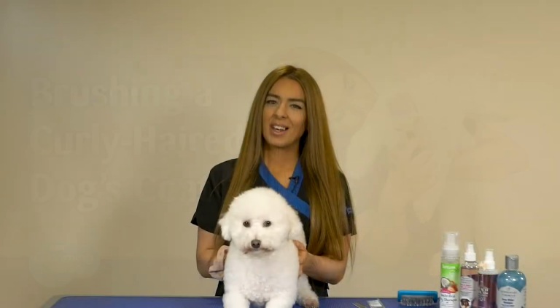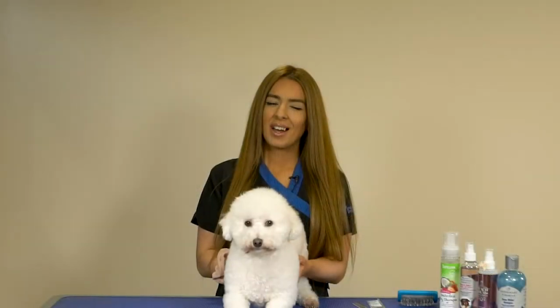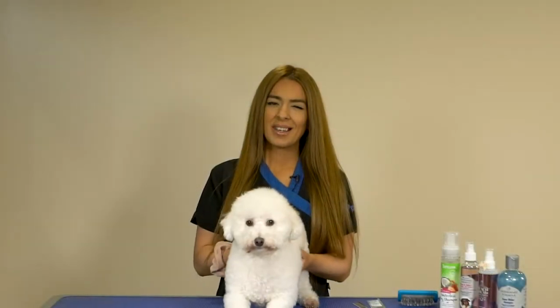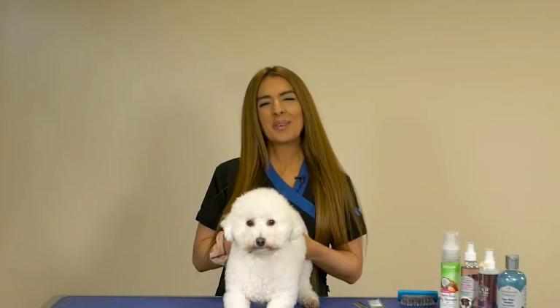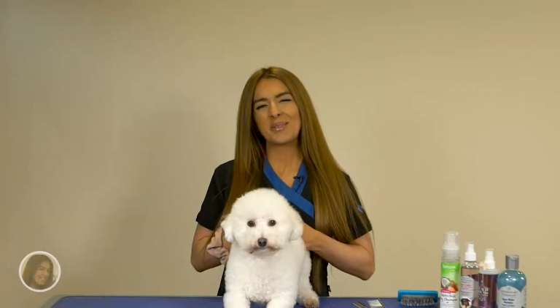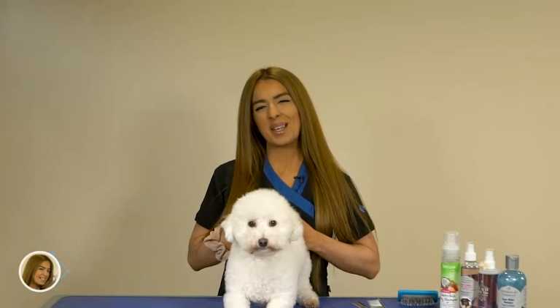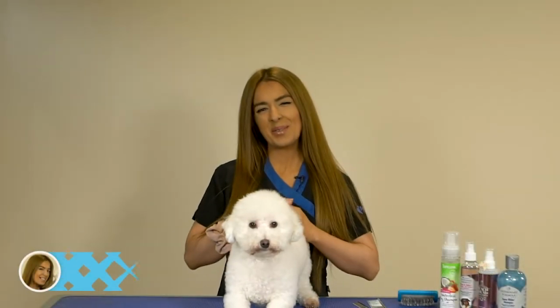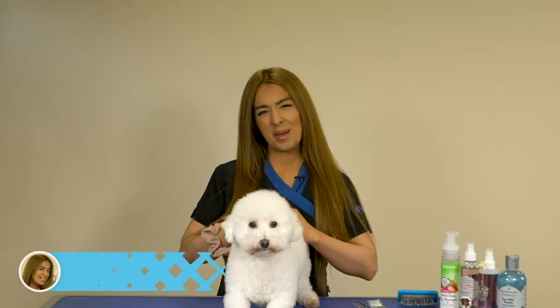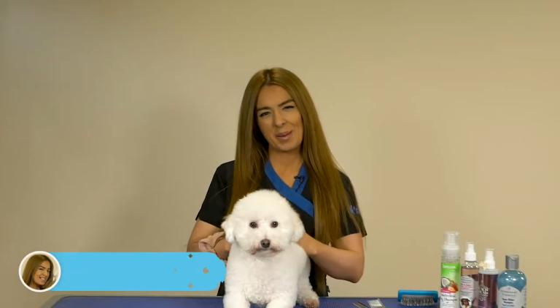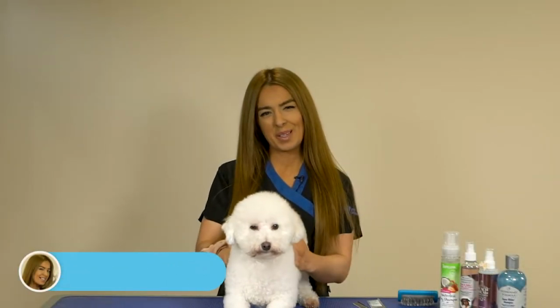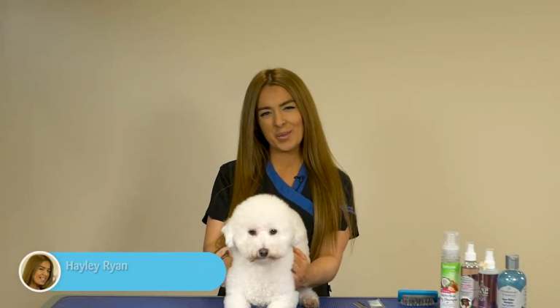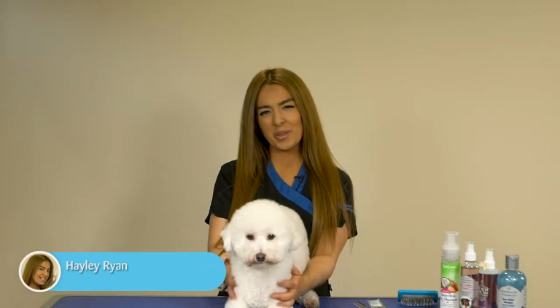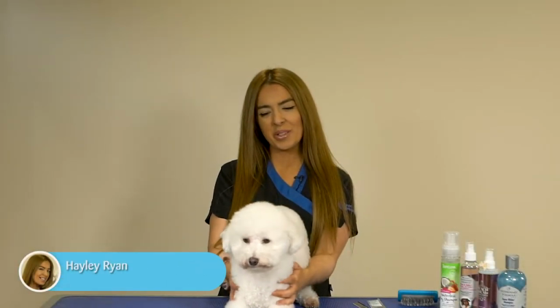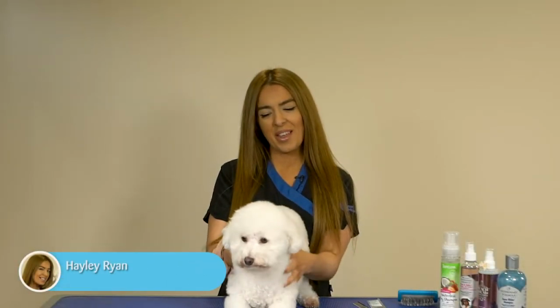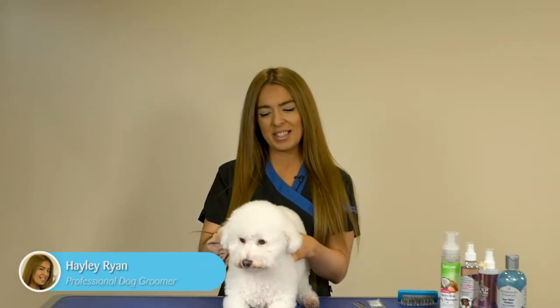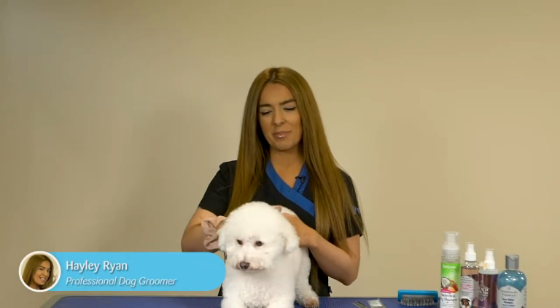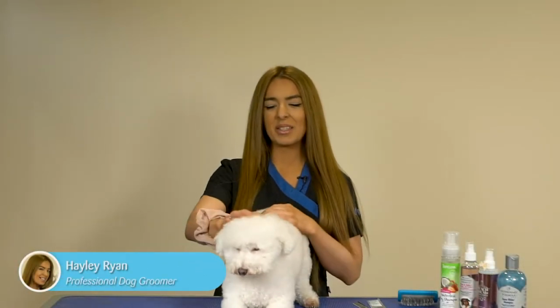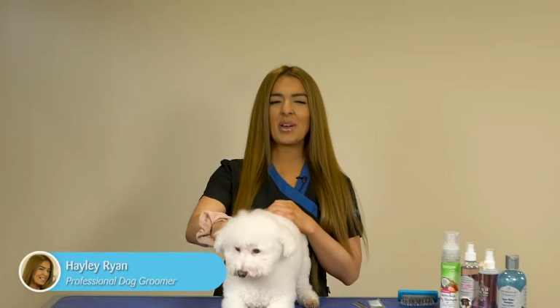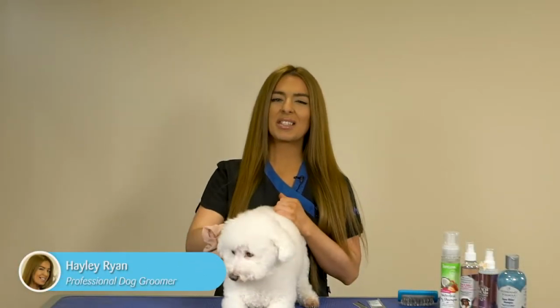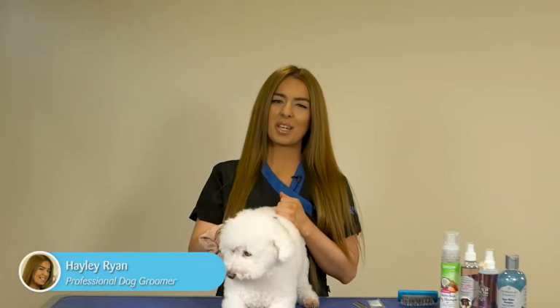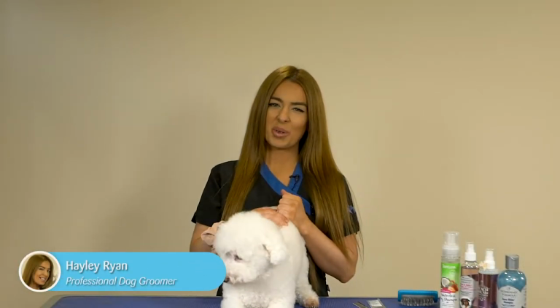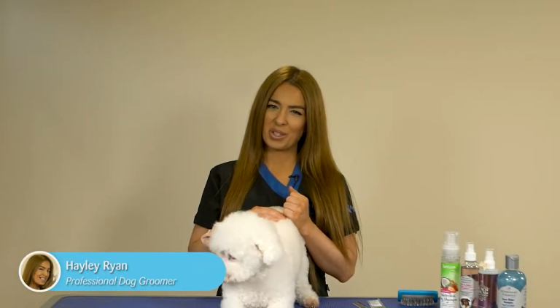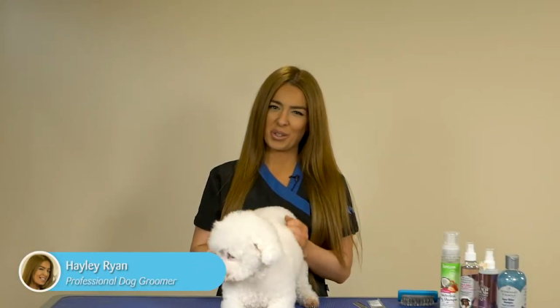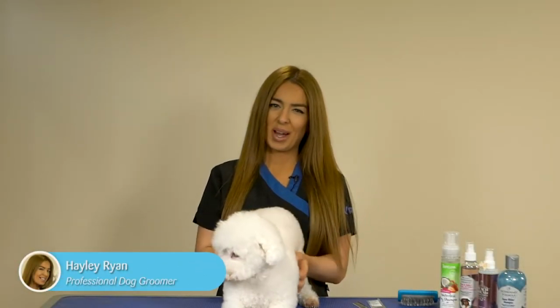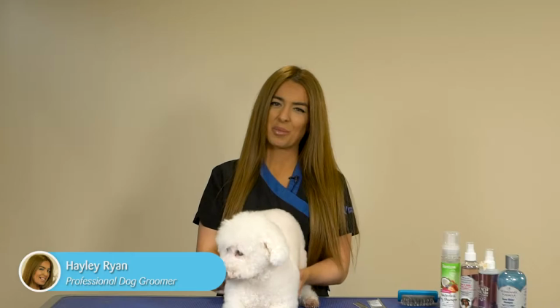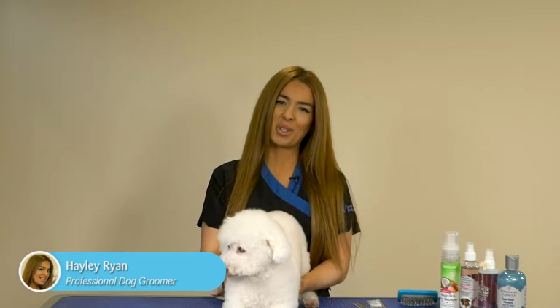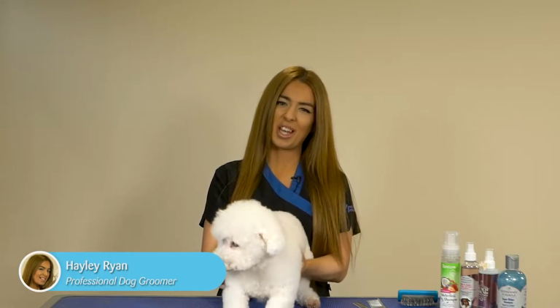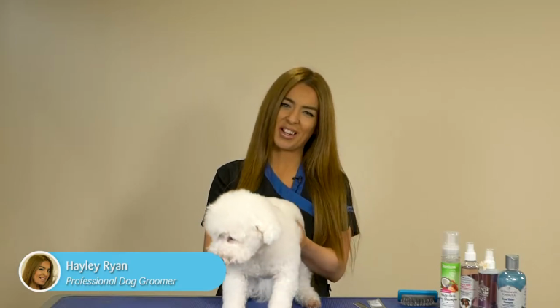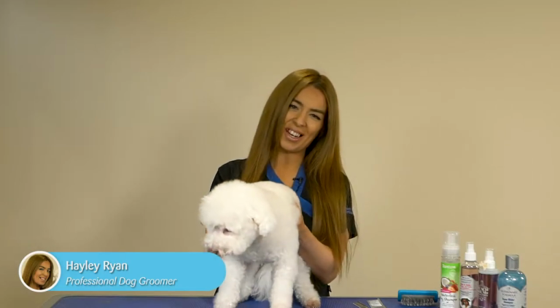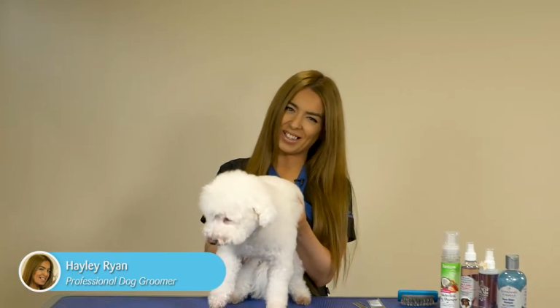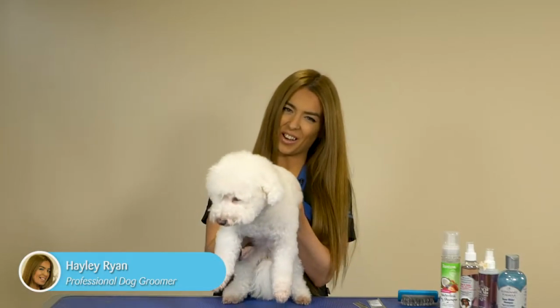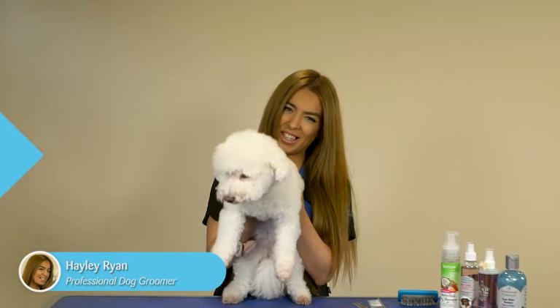Hi, my name is Hayley from Pet Mania Grooming Studios and this is Basso. Today we're going to show you how to brush a curly-haired doggy.